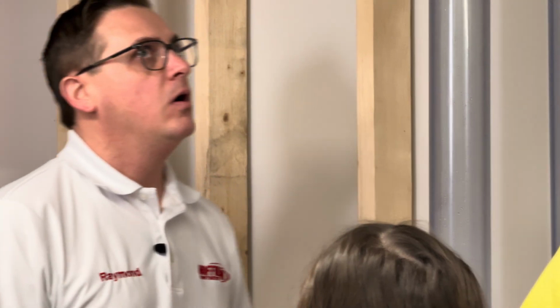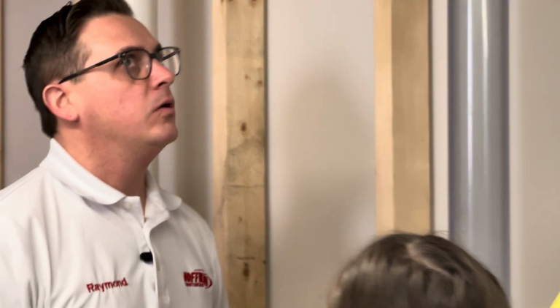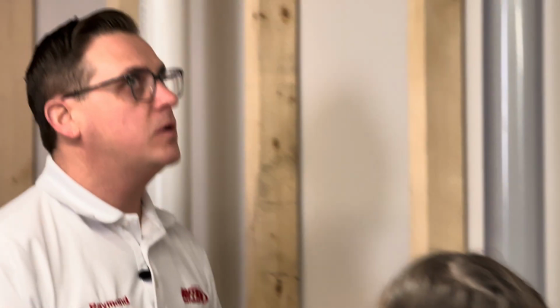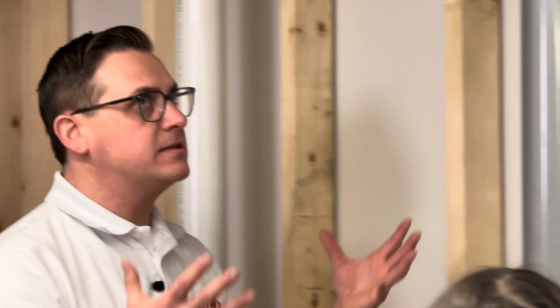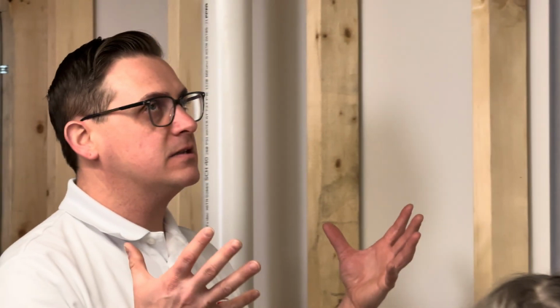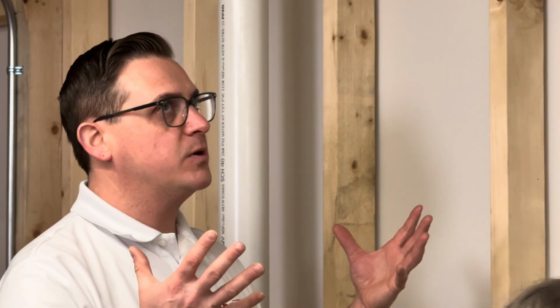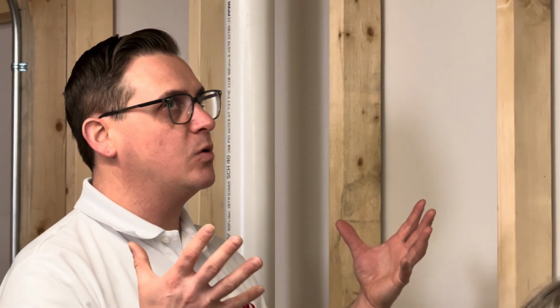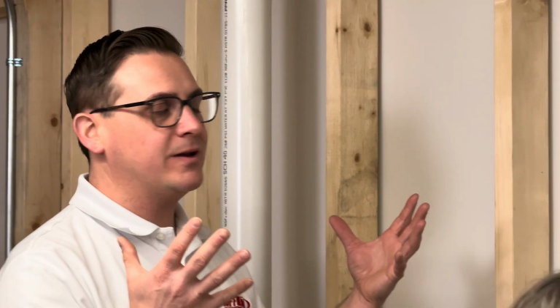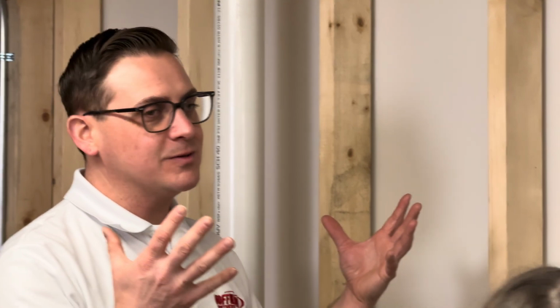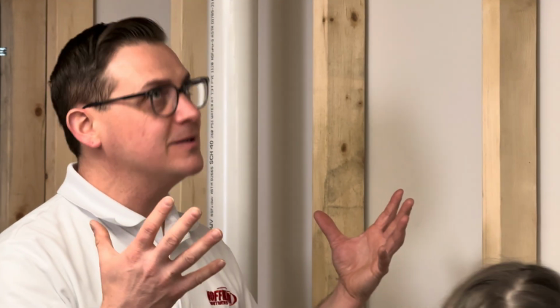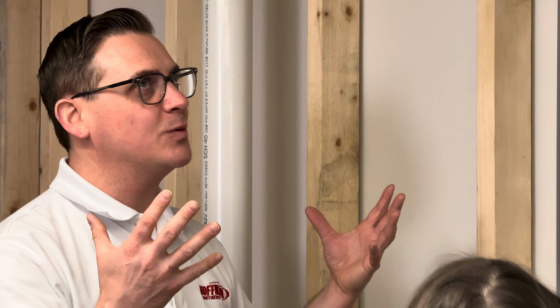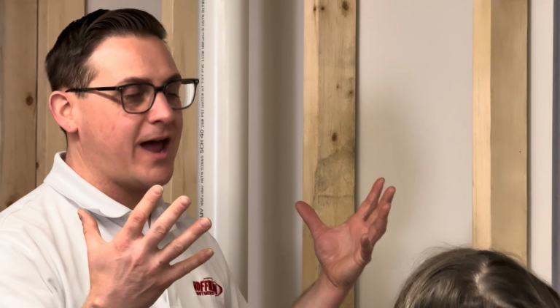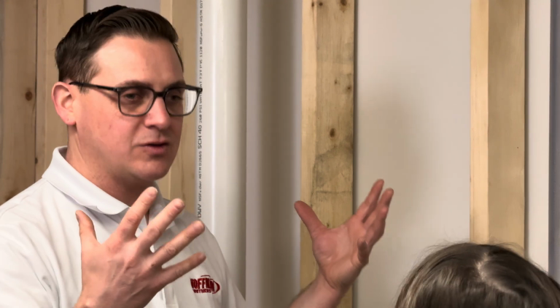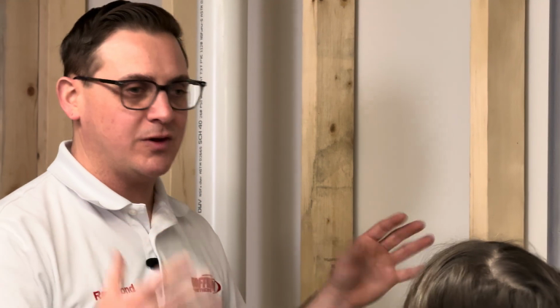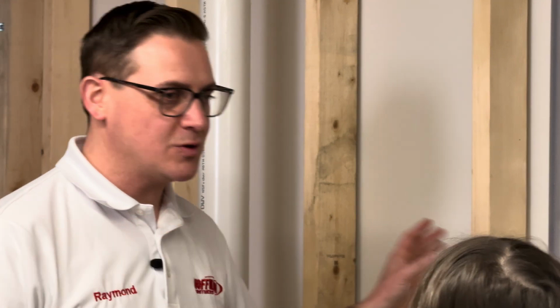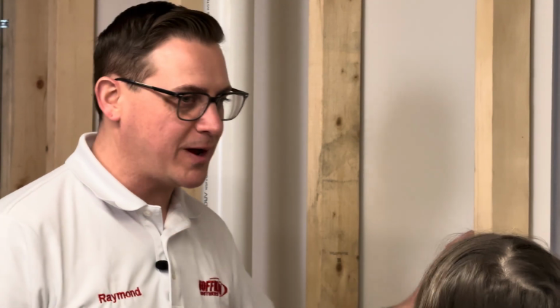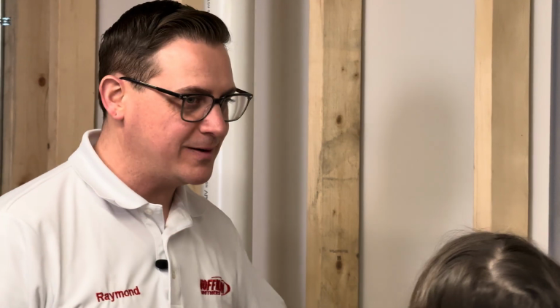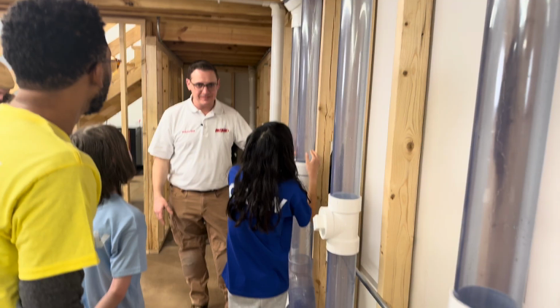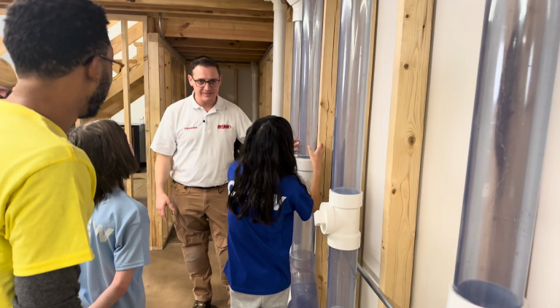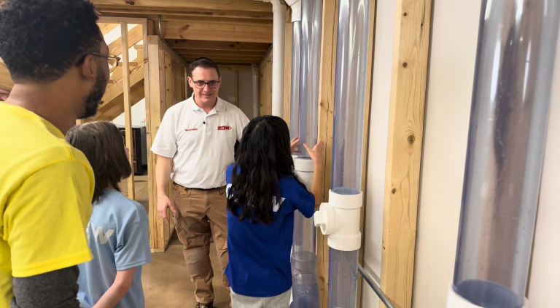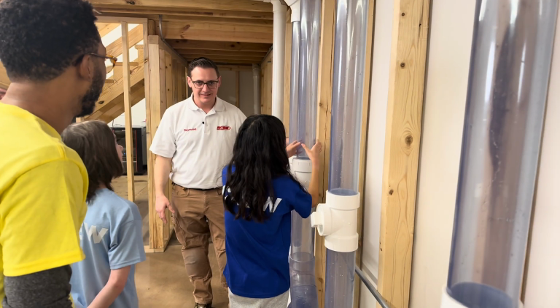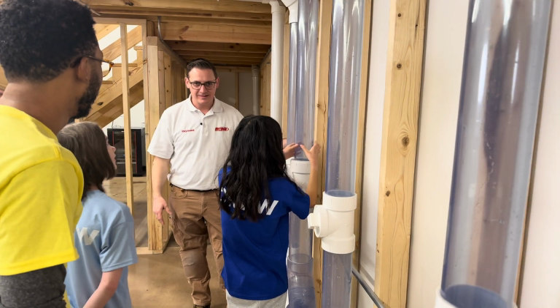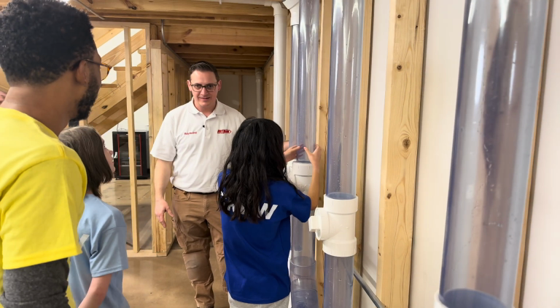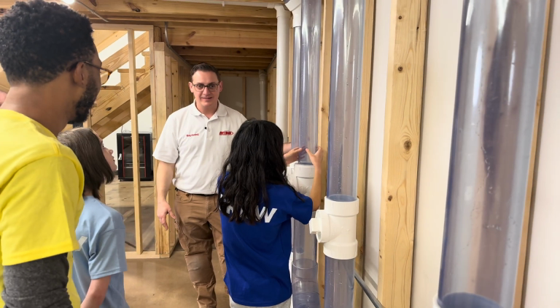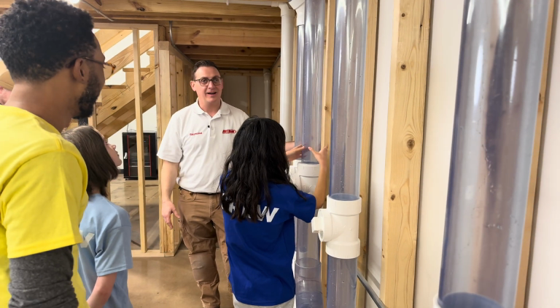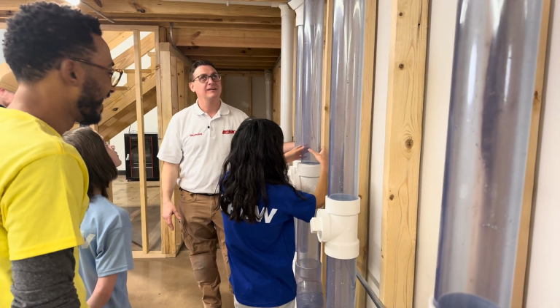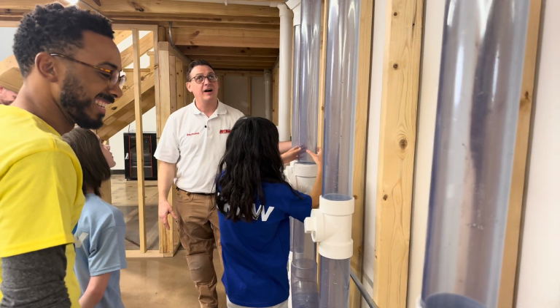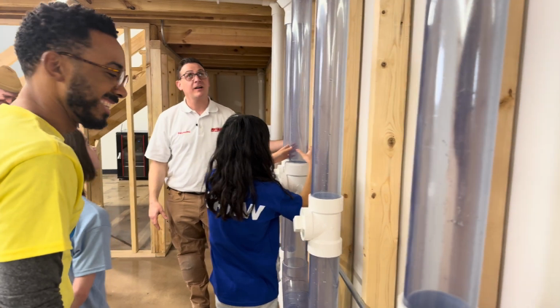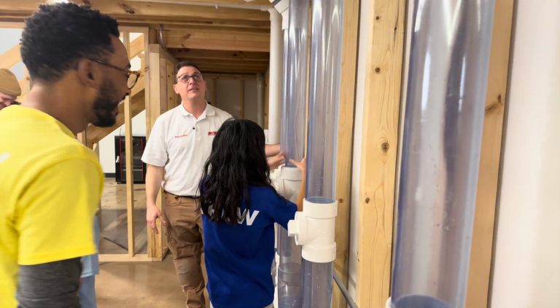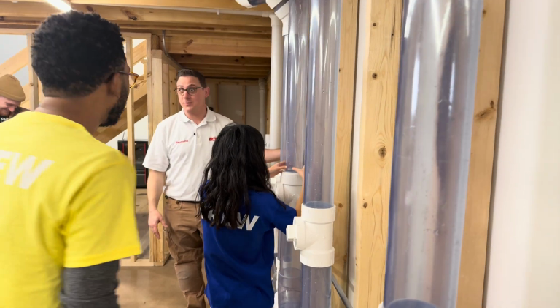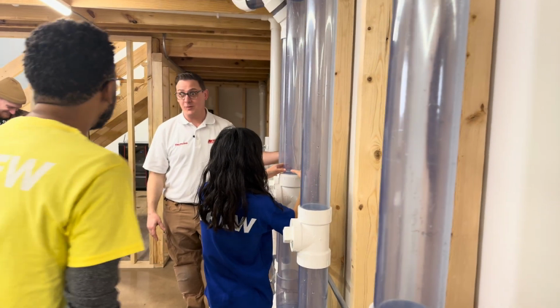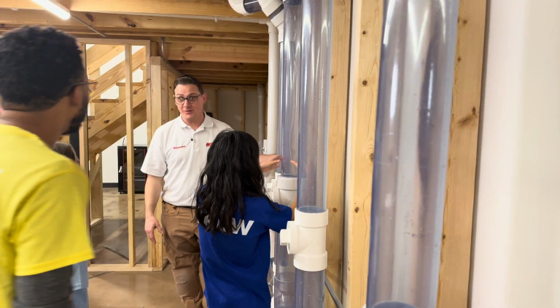You guys think it's pretty cool being able to see the toilet actually flush through the piping? Yeah, I think it's pretty cool too.